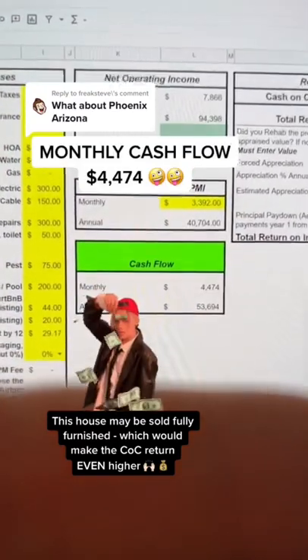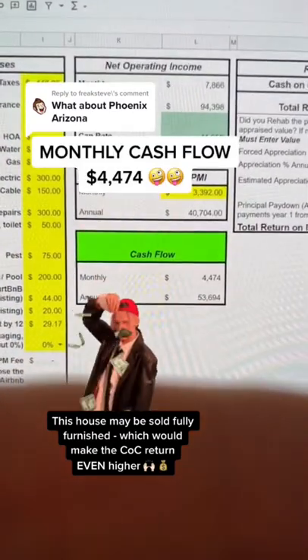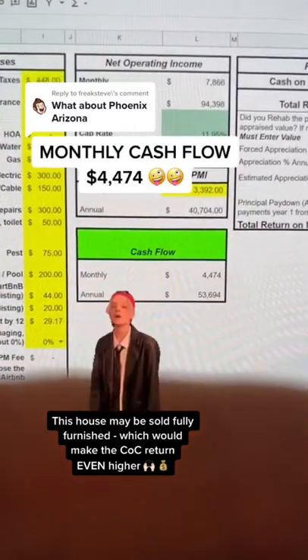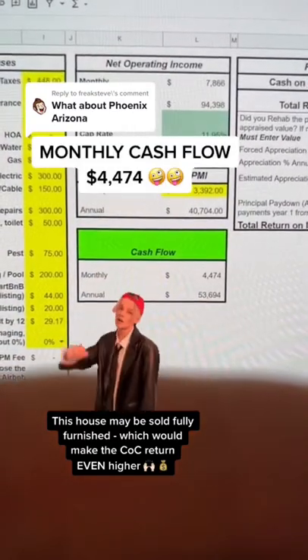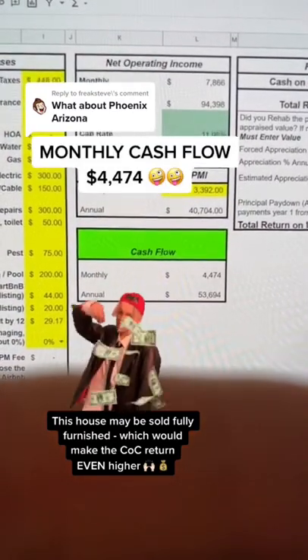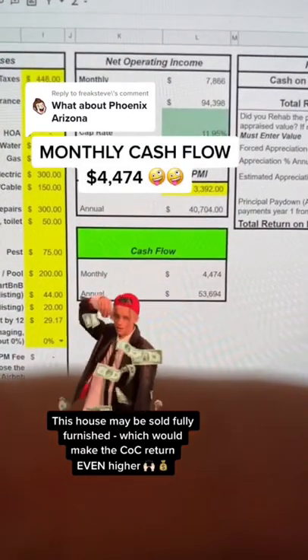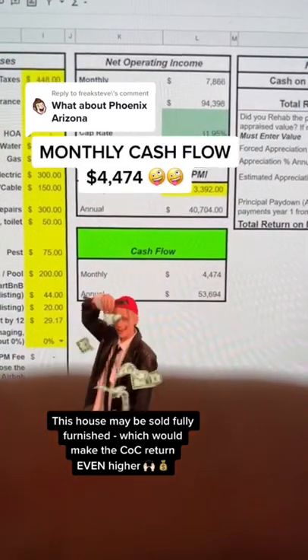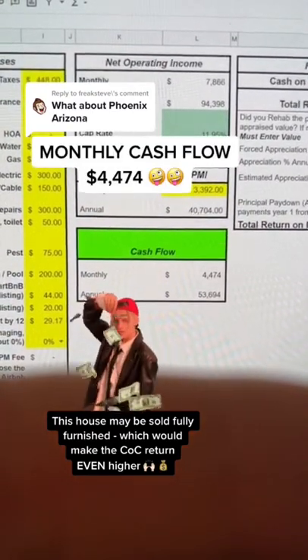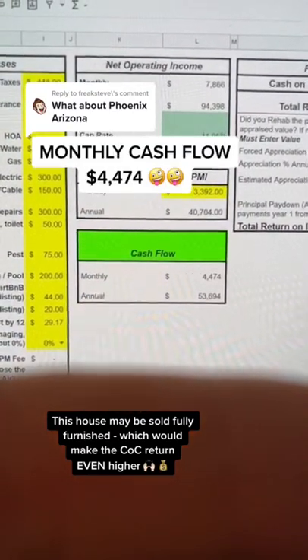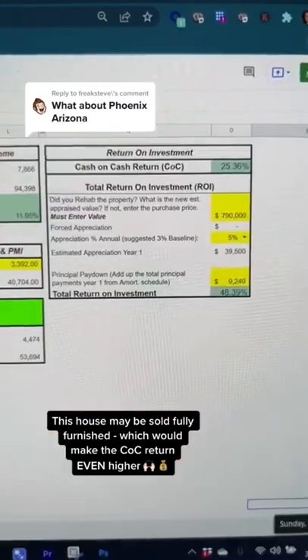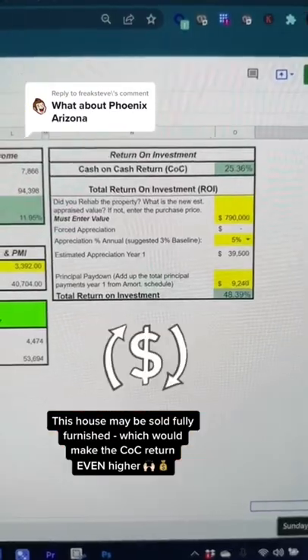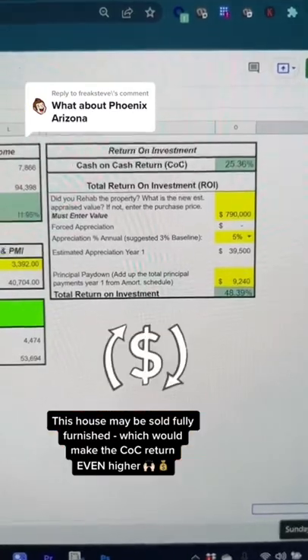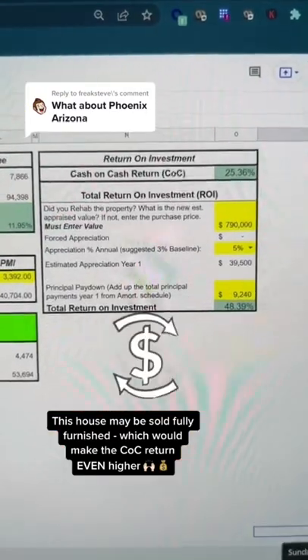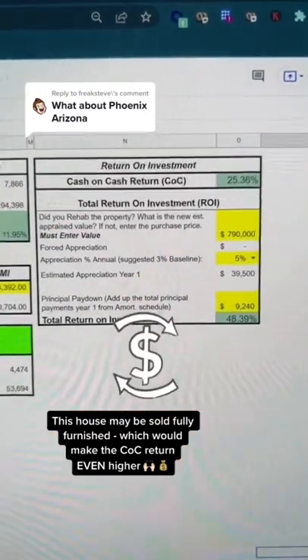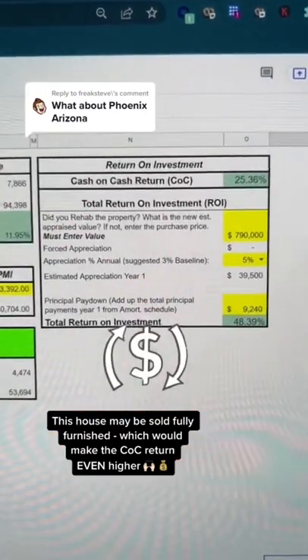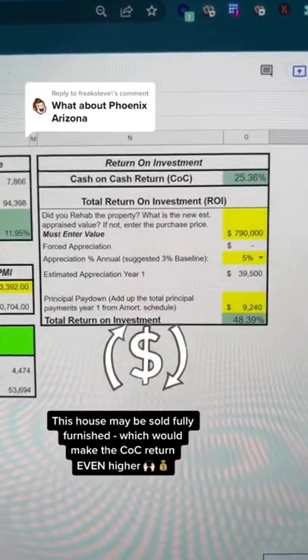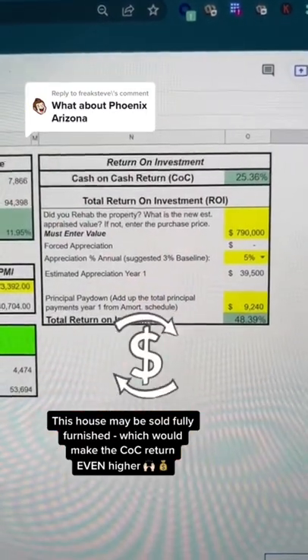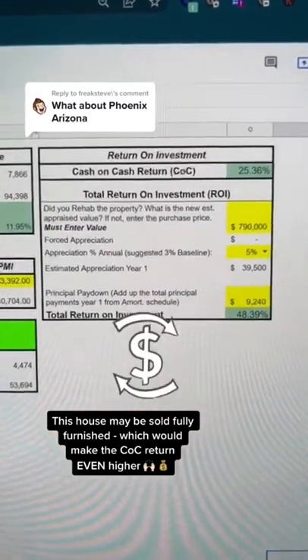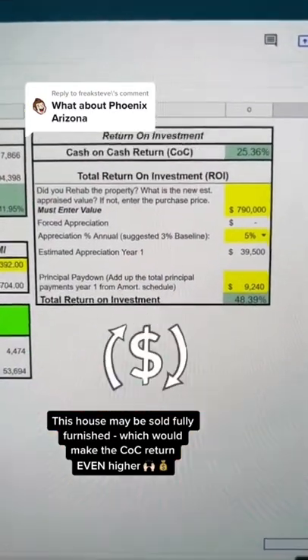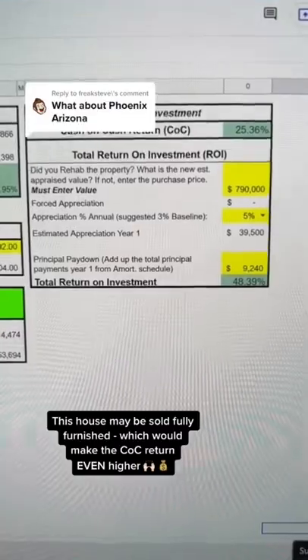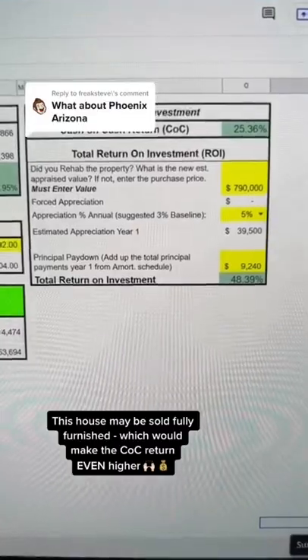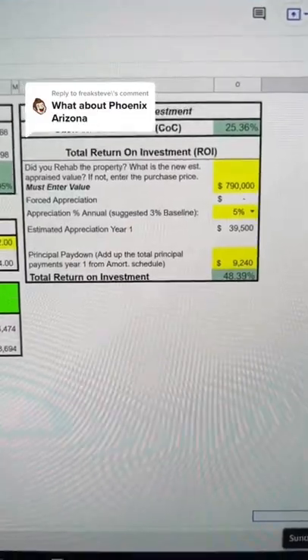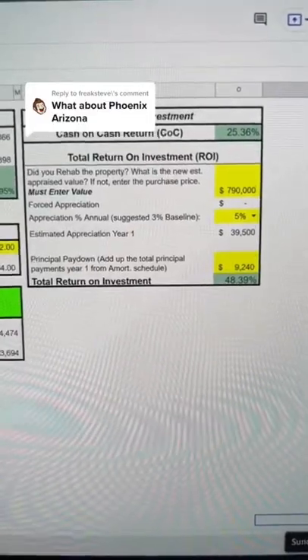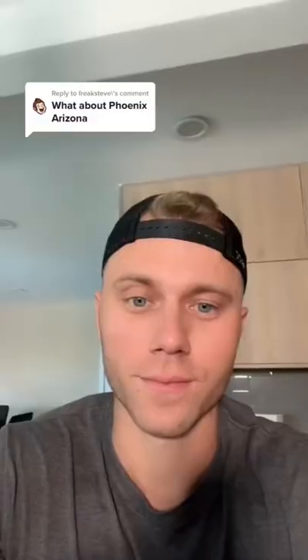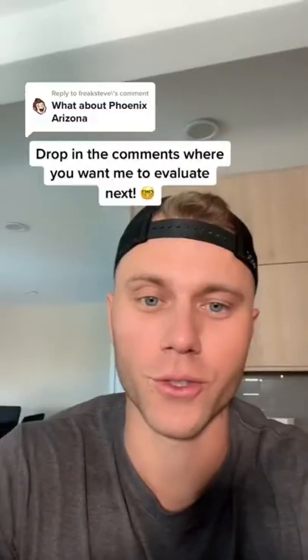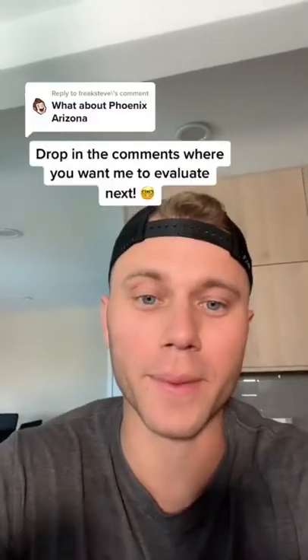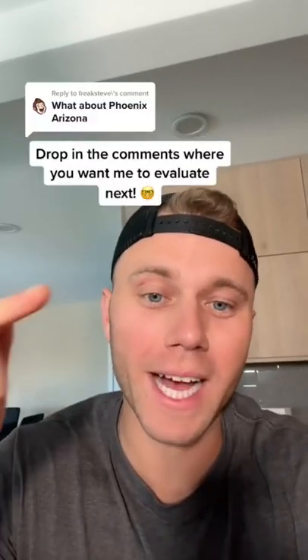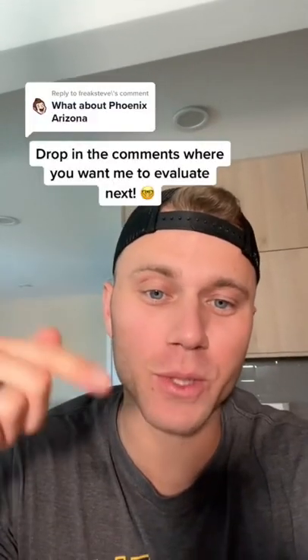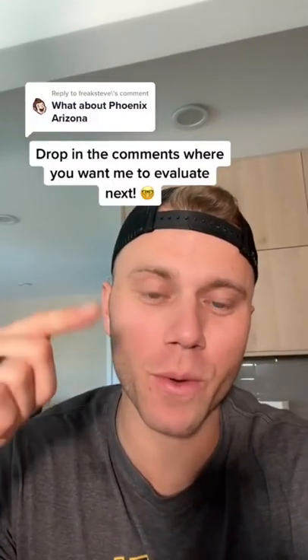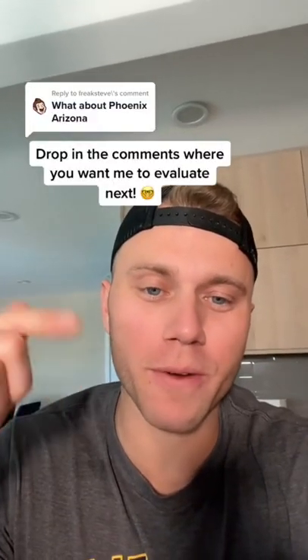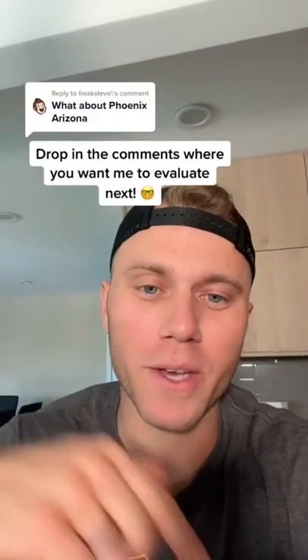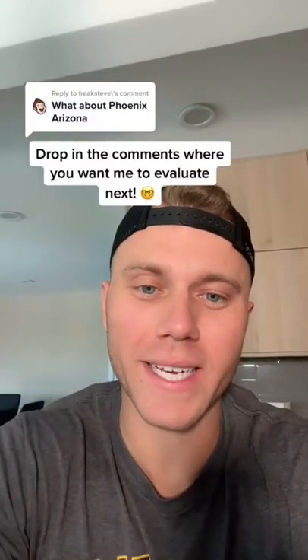Which gives us a cashflow of $4,474 a month and a cash-on-cash return of 25%. Drop in the comments where you want me to evaluate next.